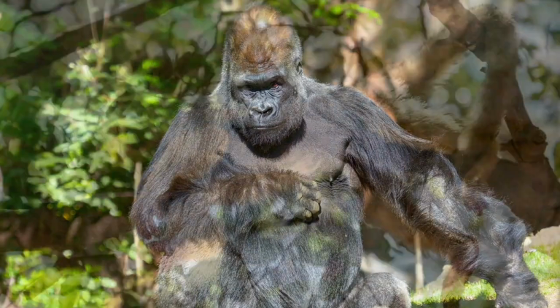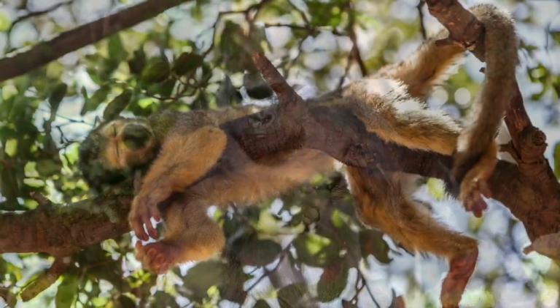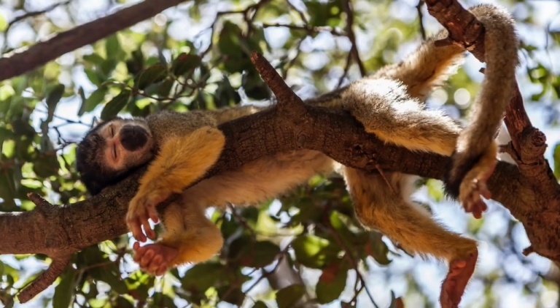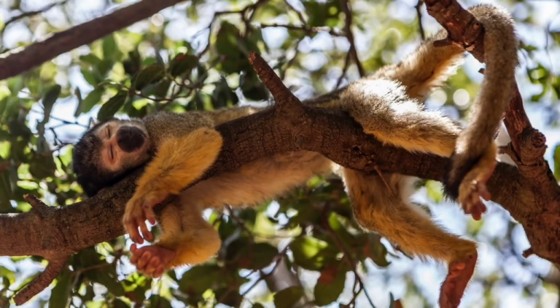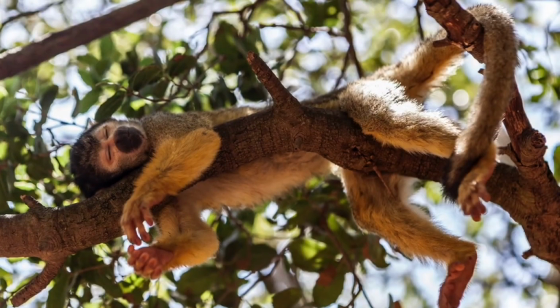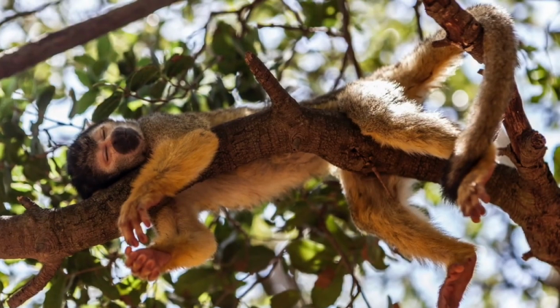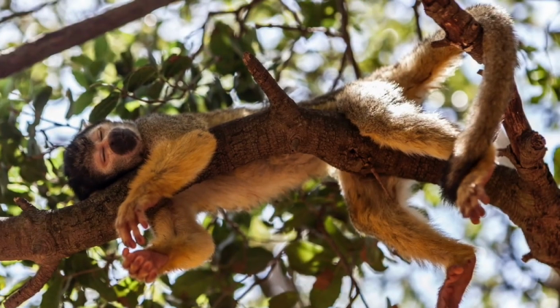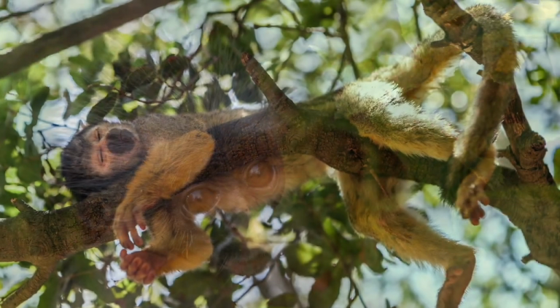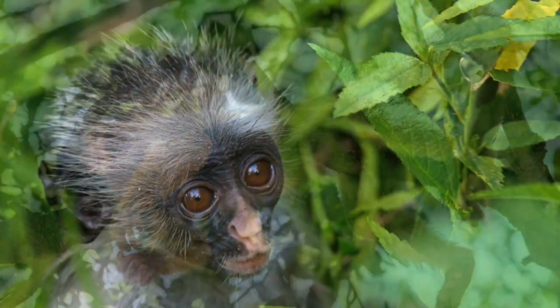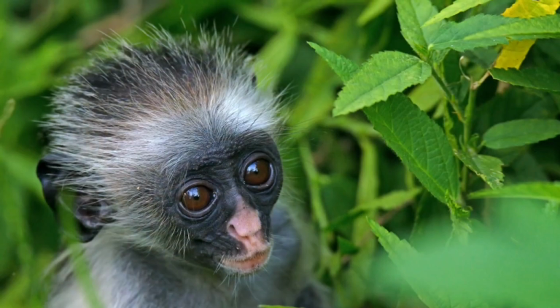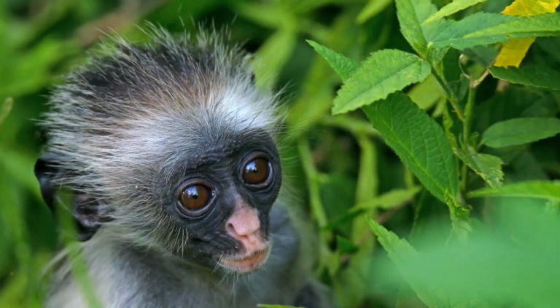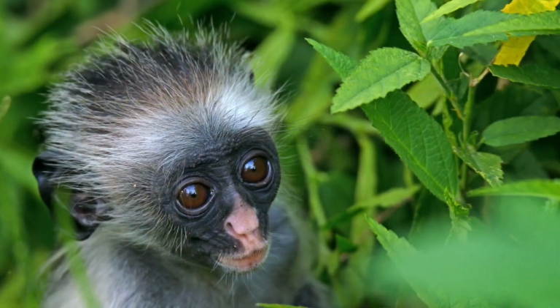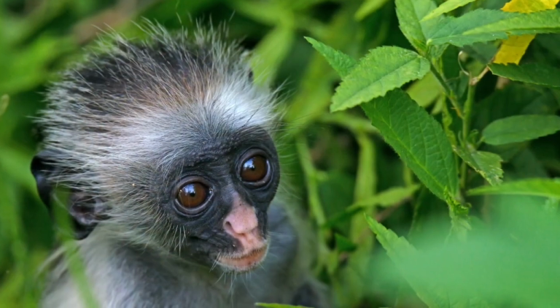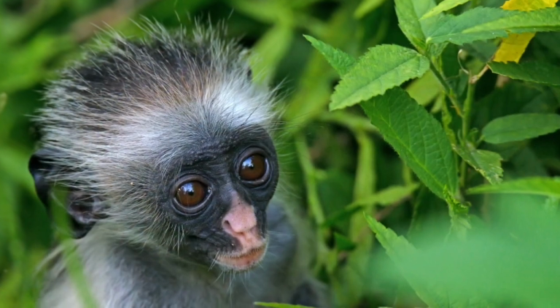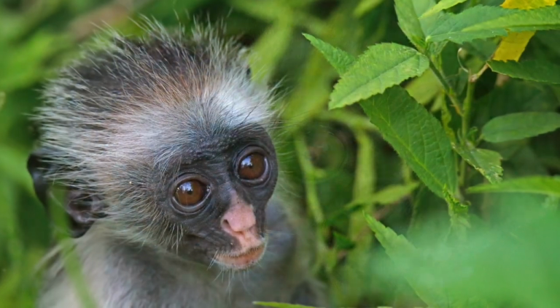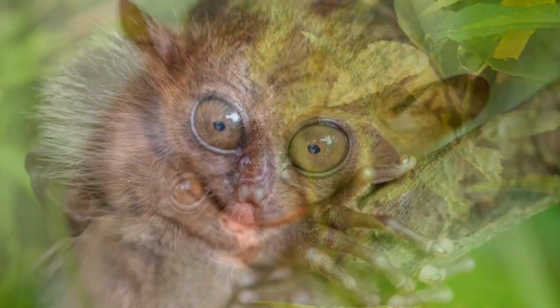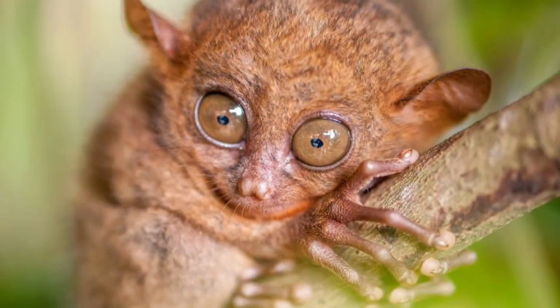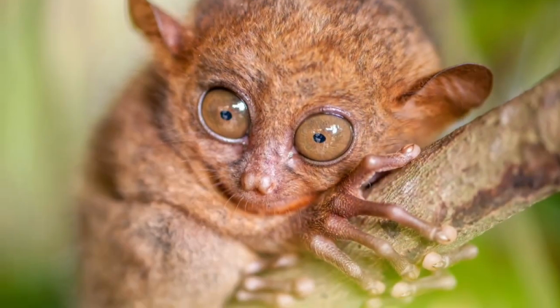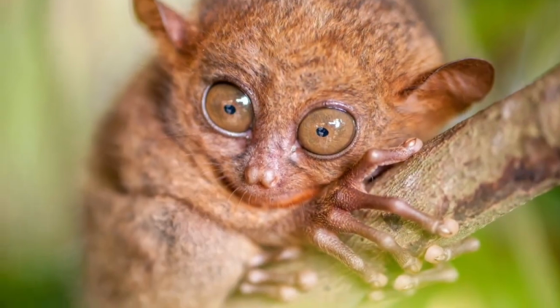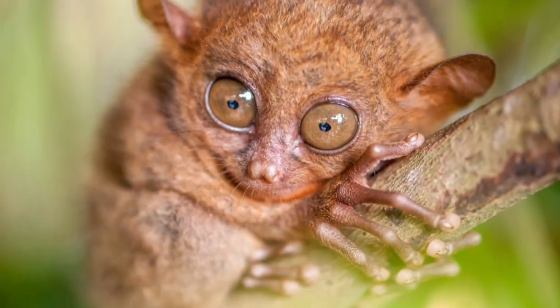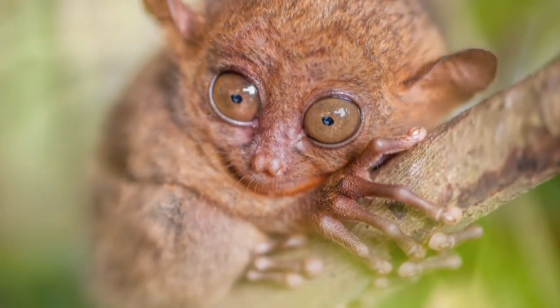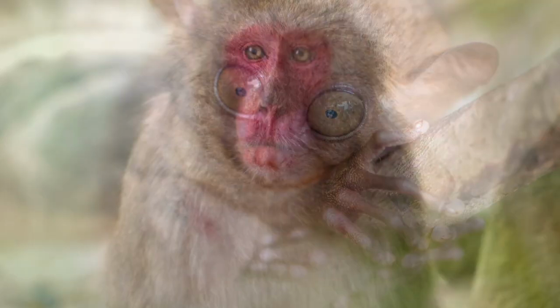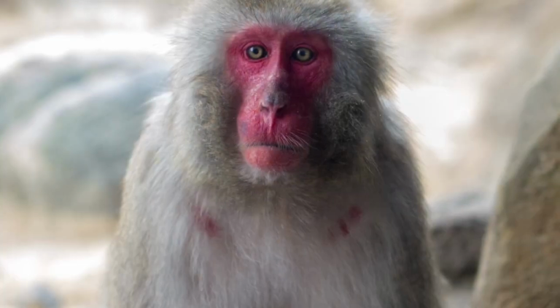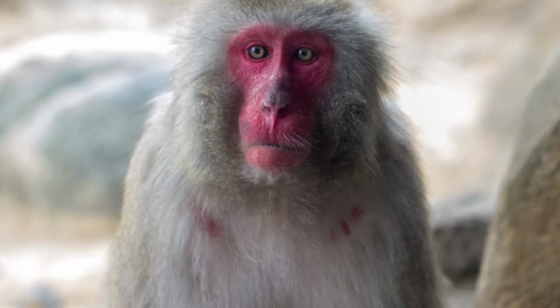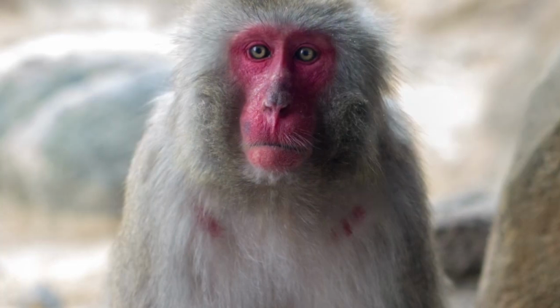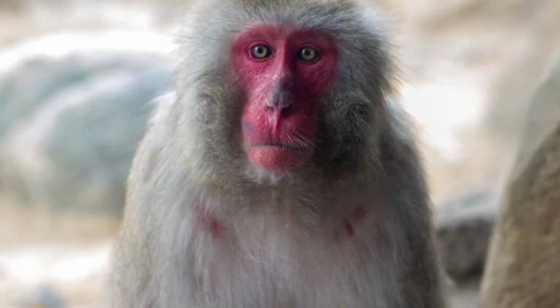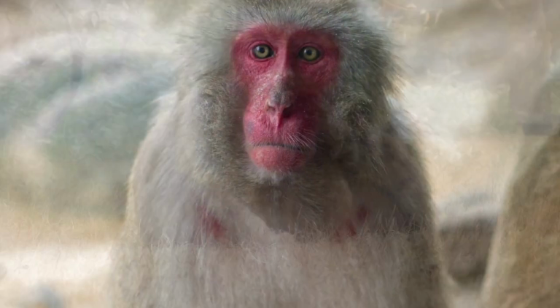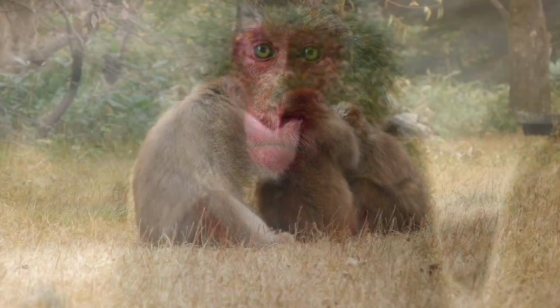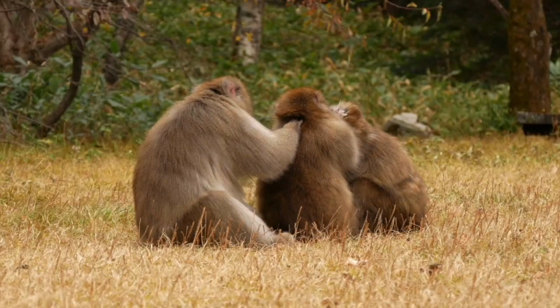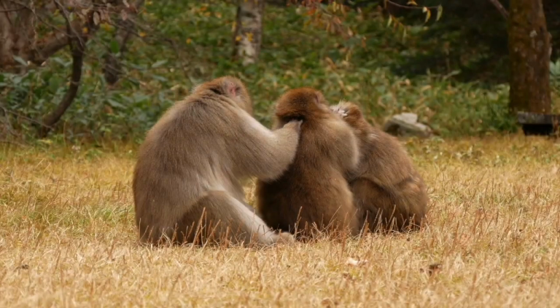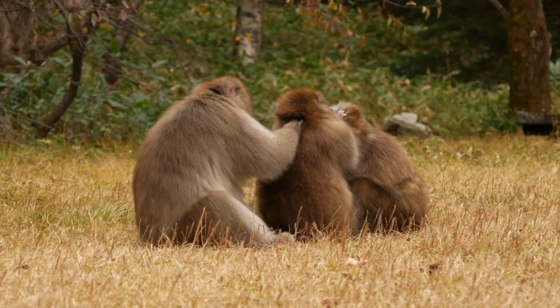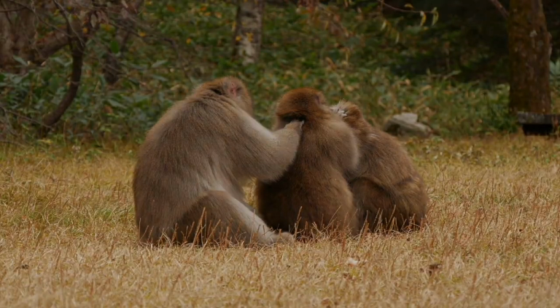Well, our trip around the world looking at primates has come to an end. I hope you enjoyed it and maybe learned an interesting fact or two. Do you have a favorite primate?